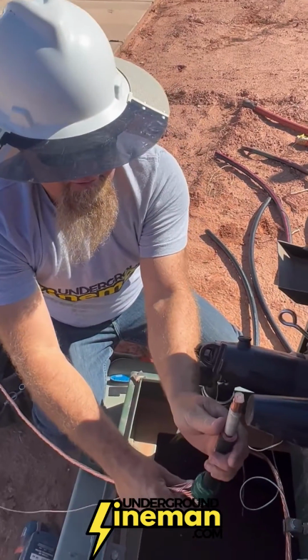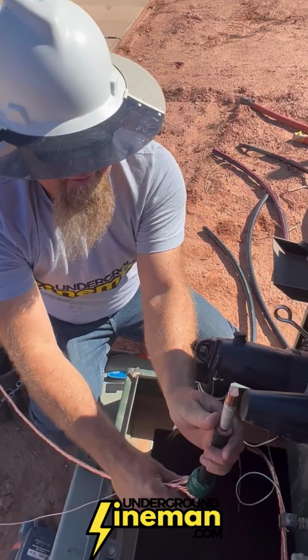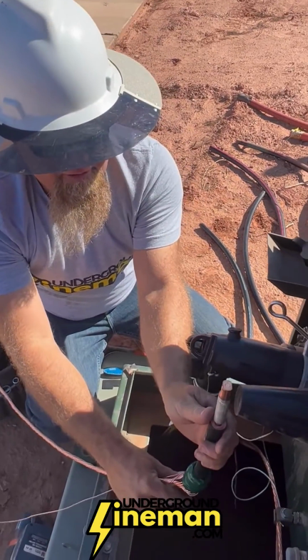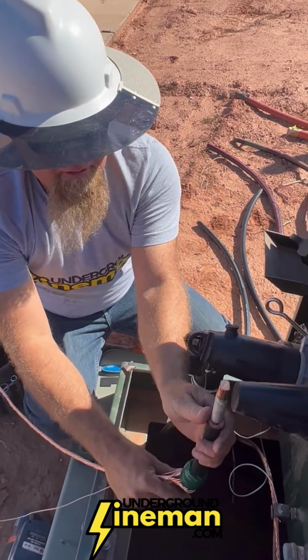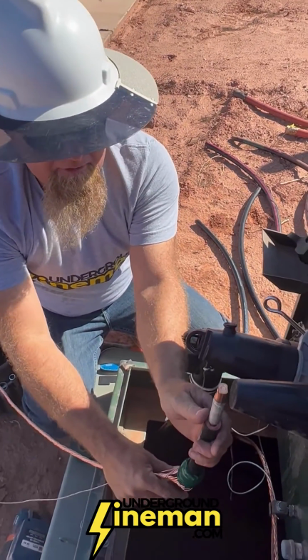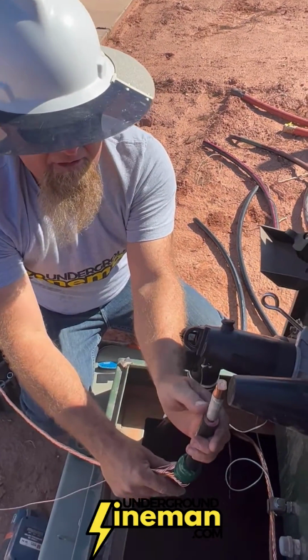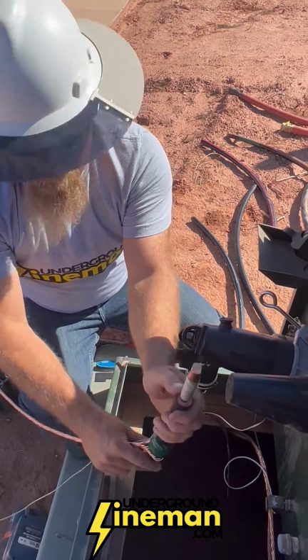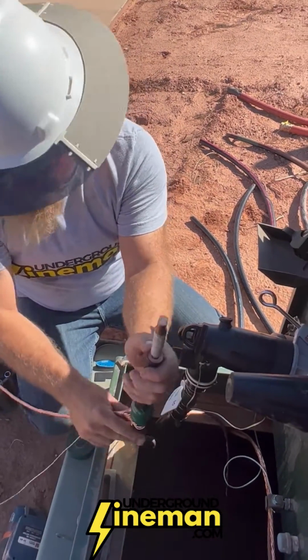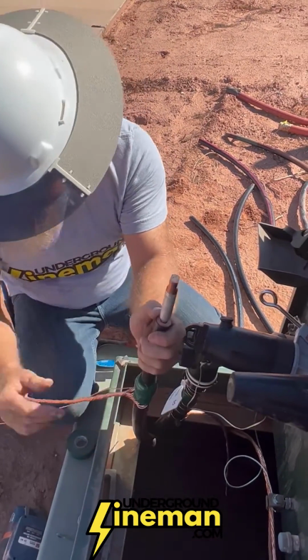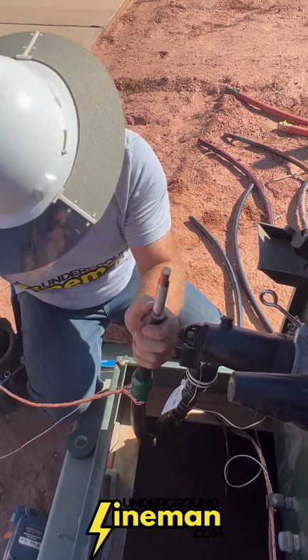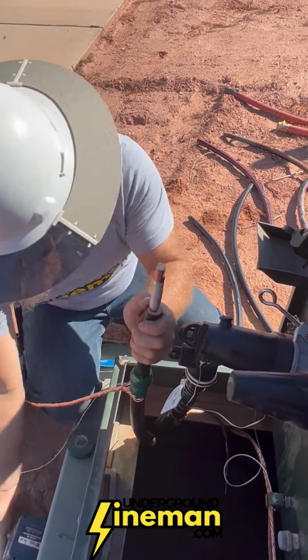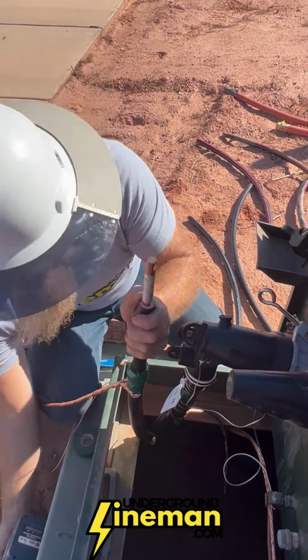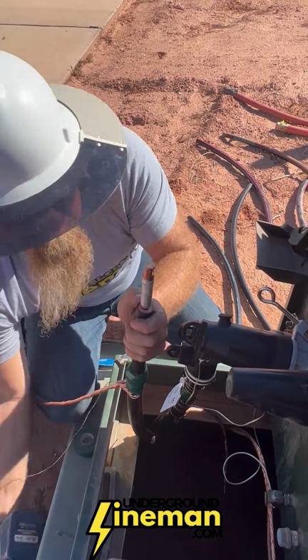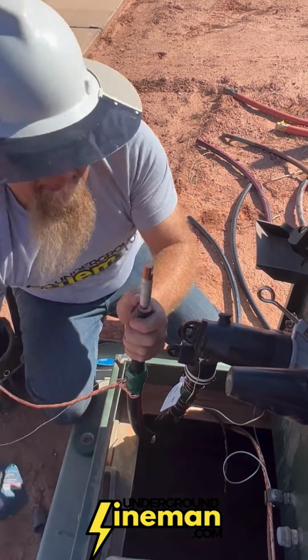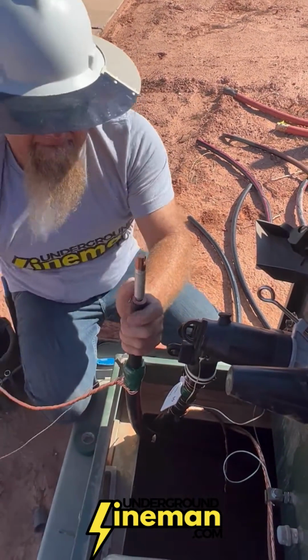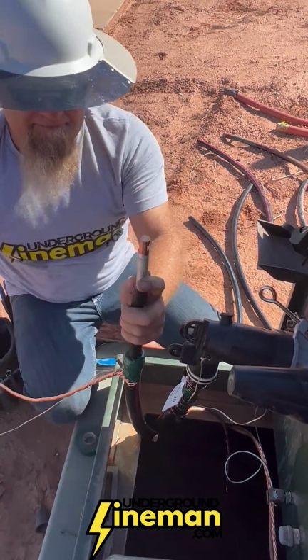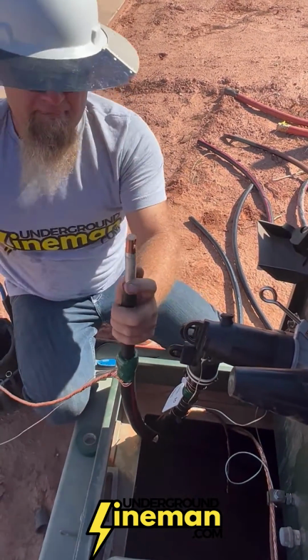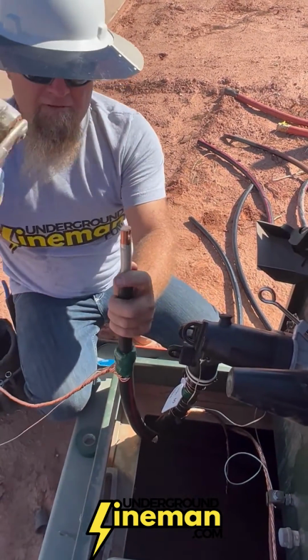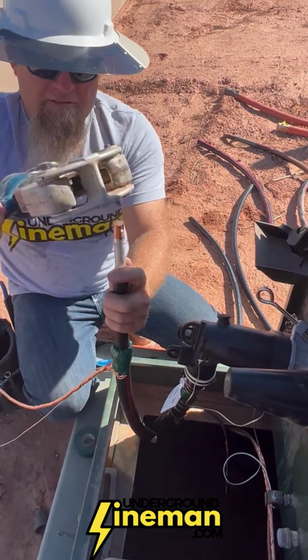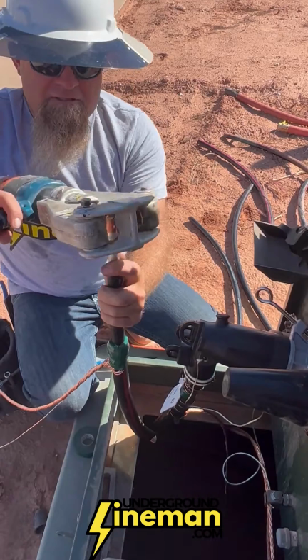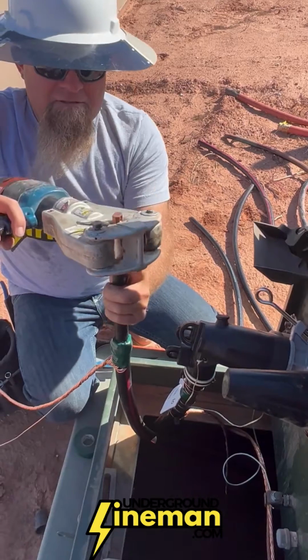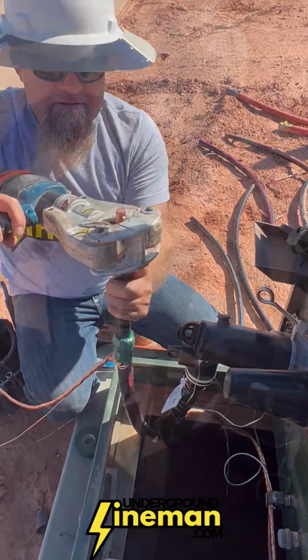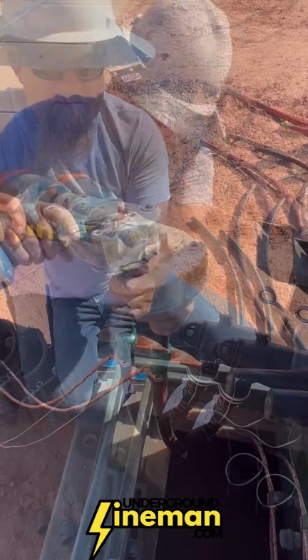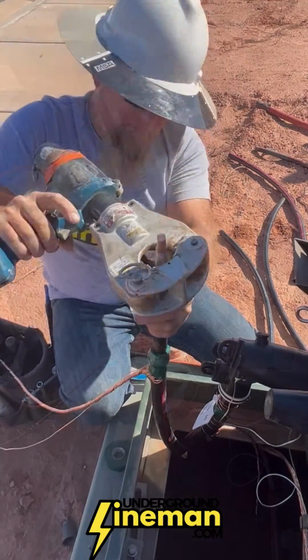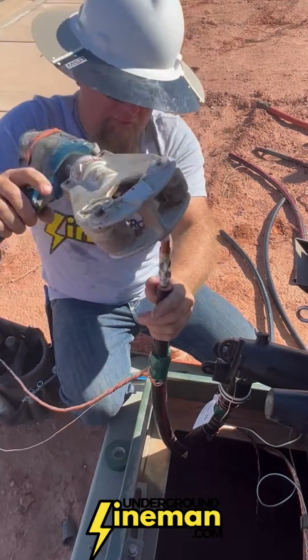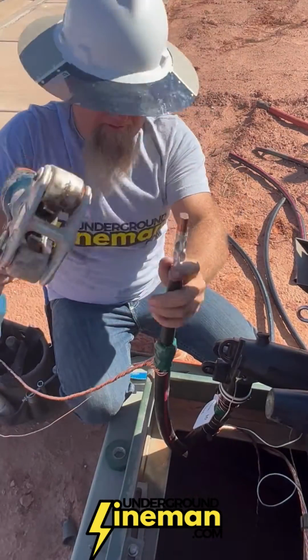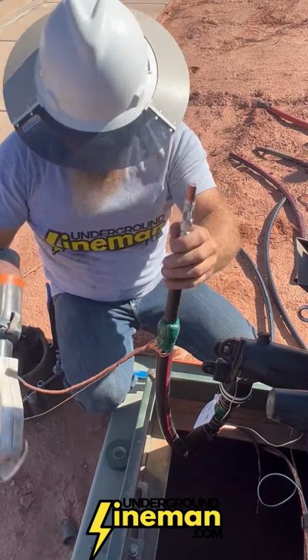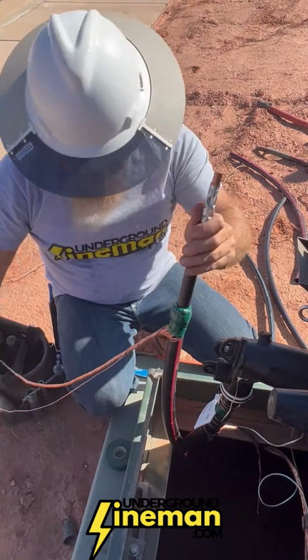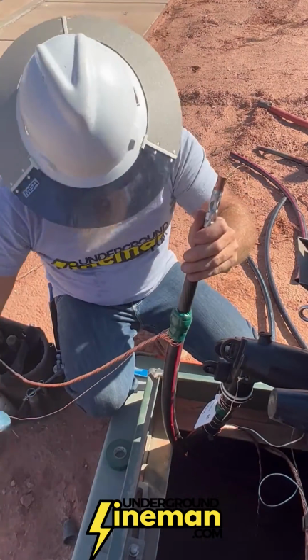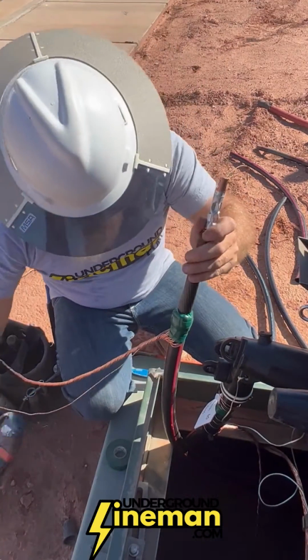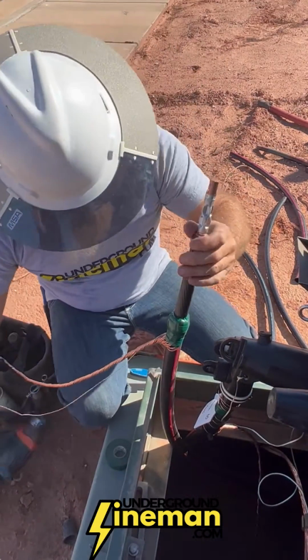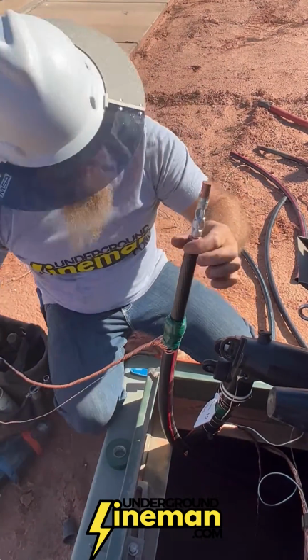Give your cutoff and your strip back. Line up your lug and crimp it on.